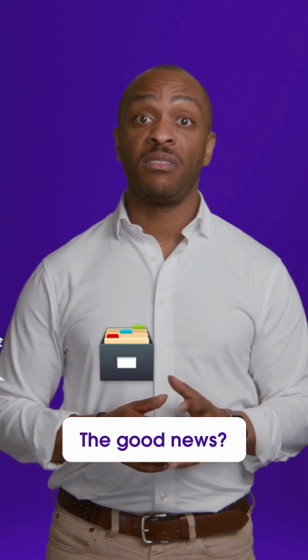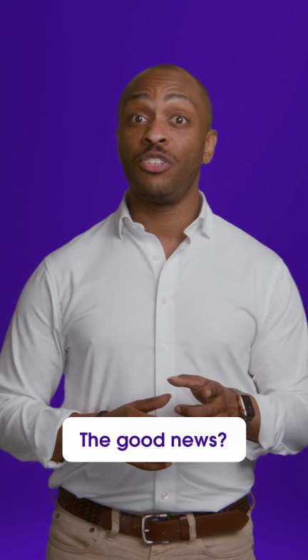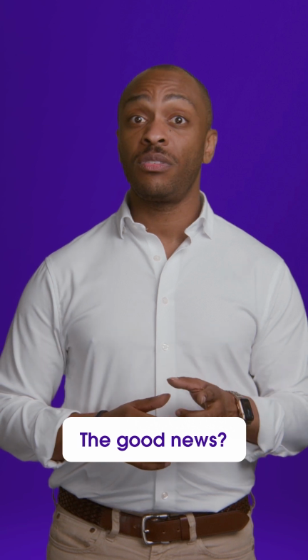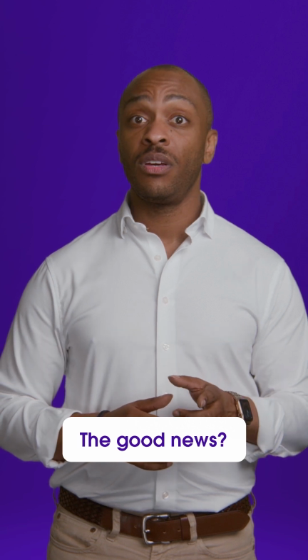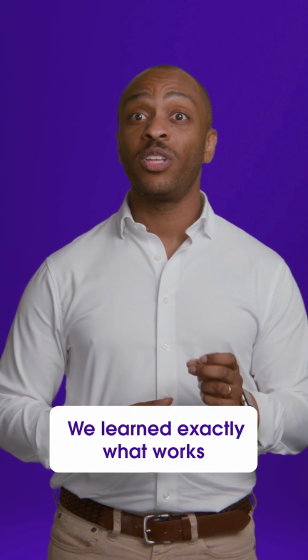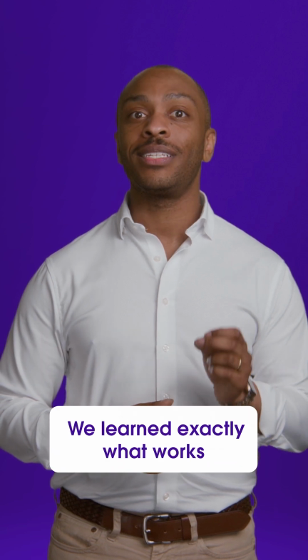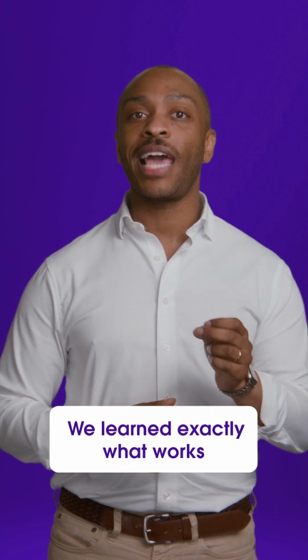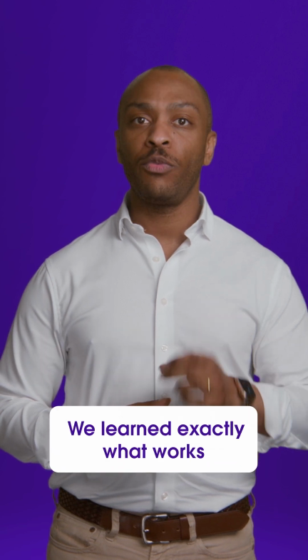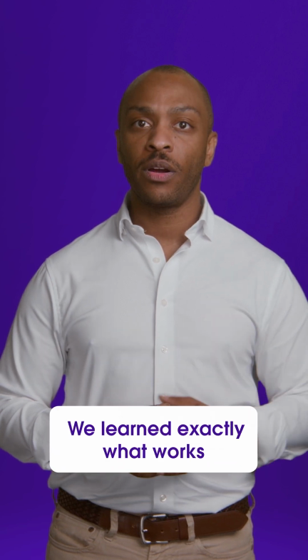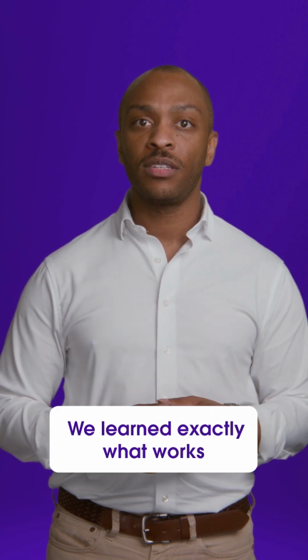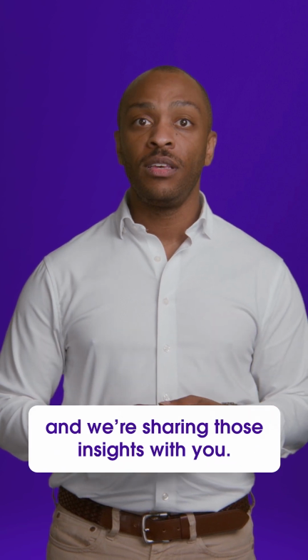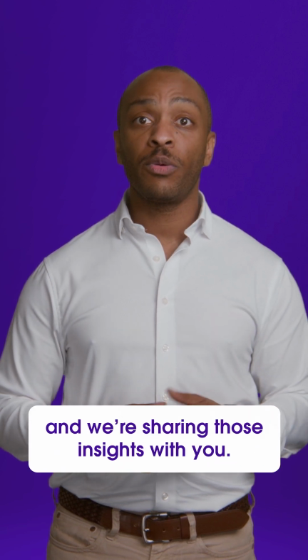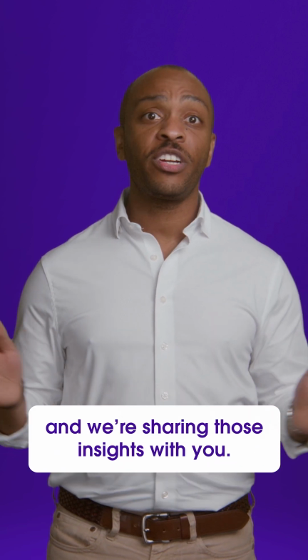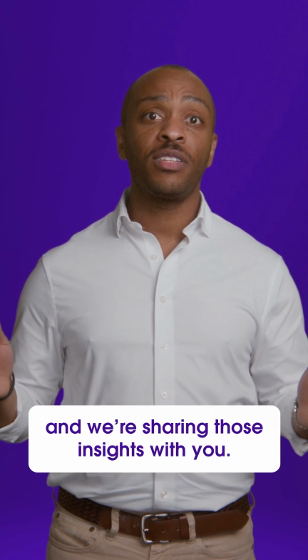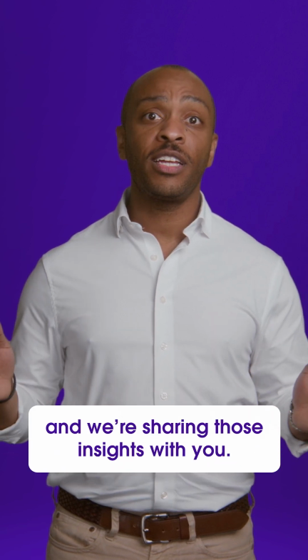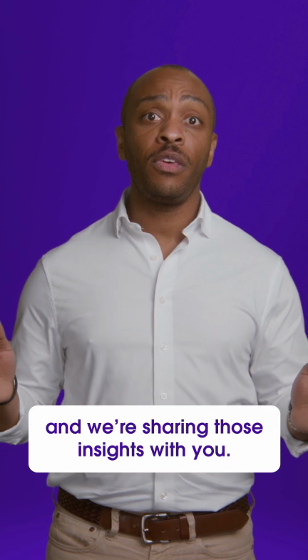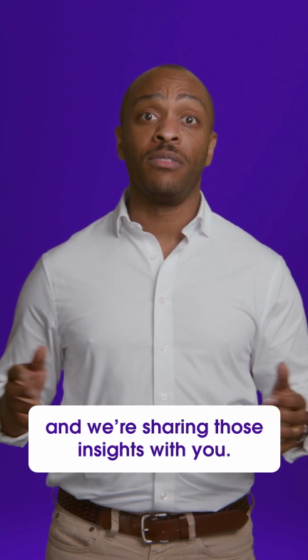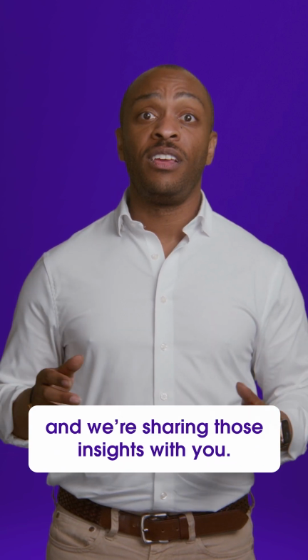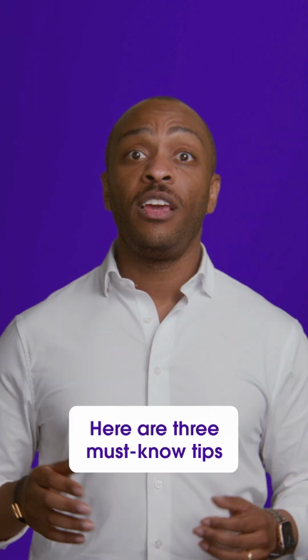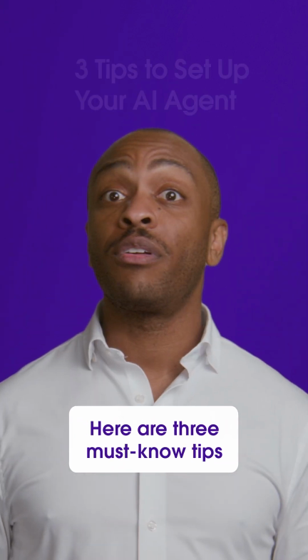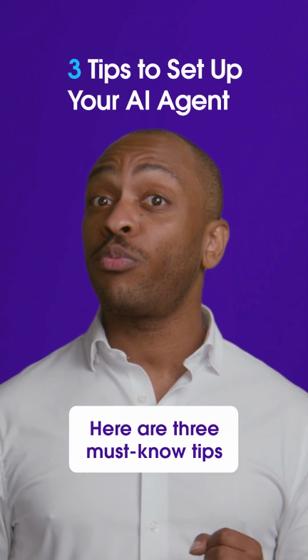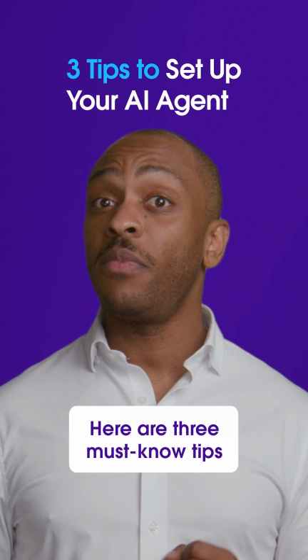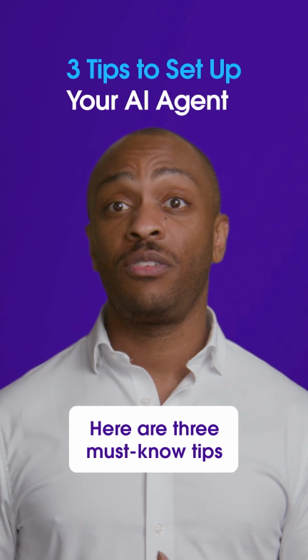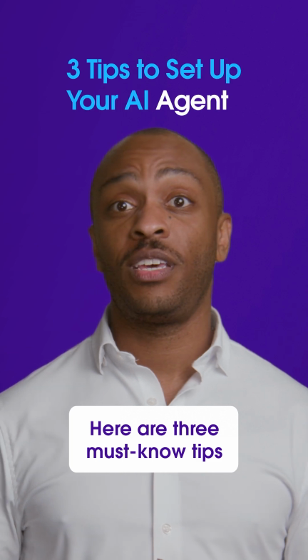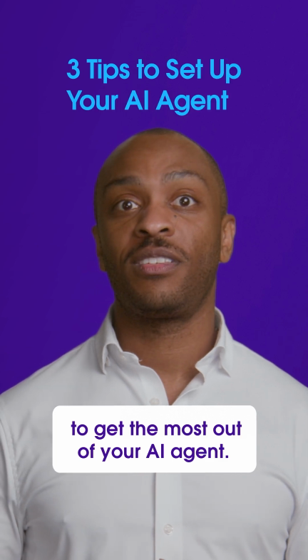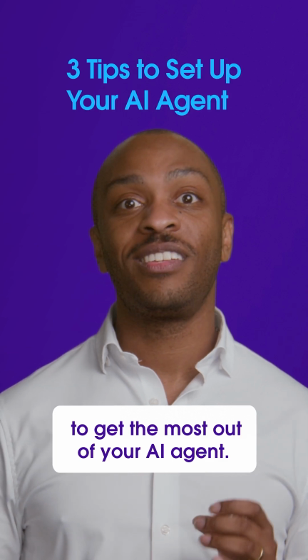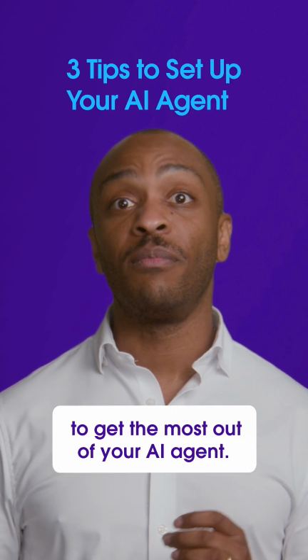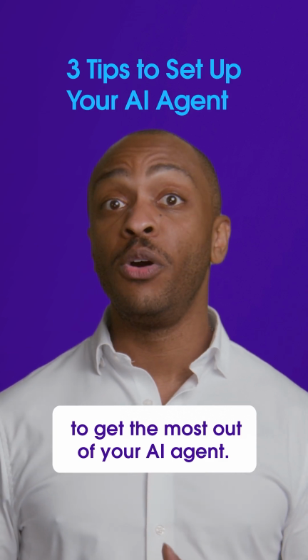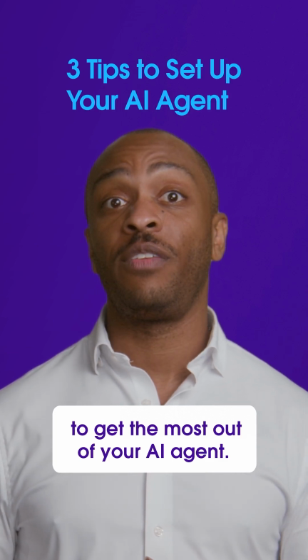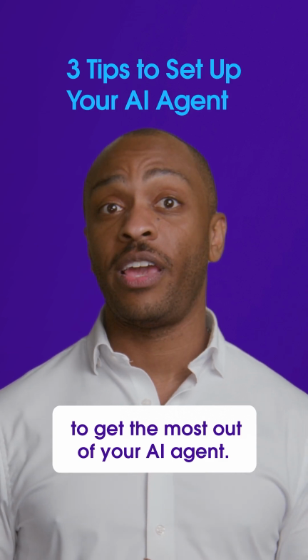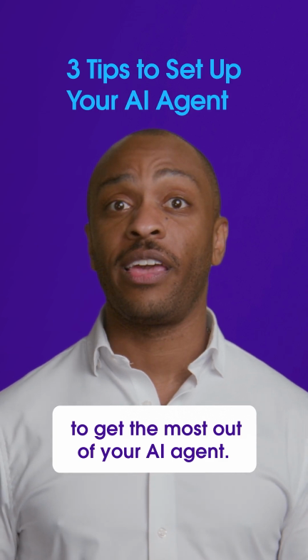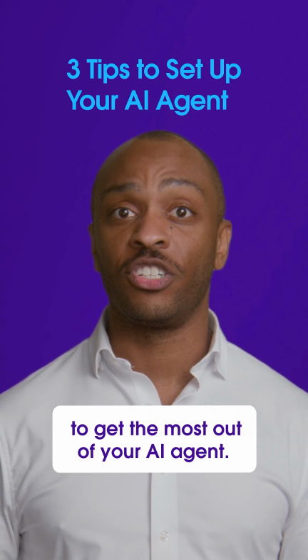The good news? We learned exactly what works, and we're resharing those insights with you. Here are three must-know tips to get the most out of your AI agent.